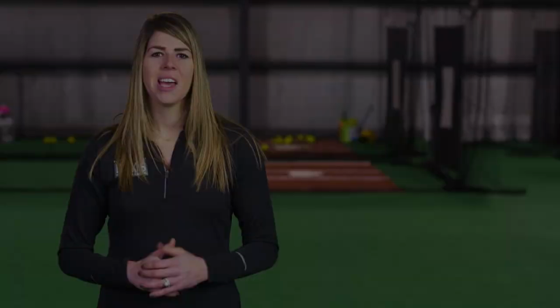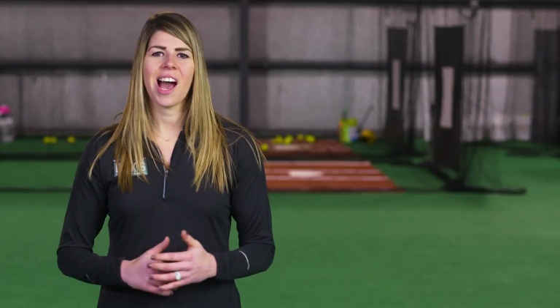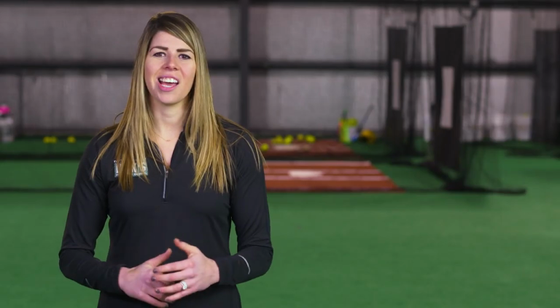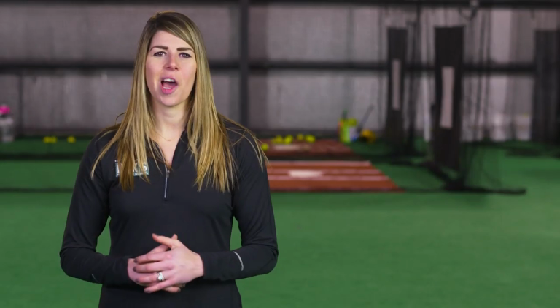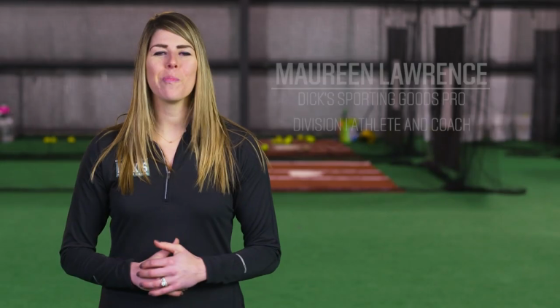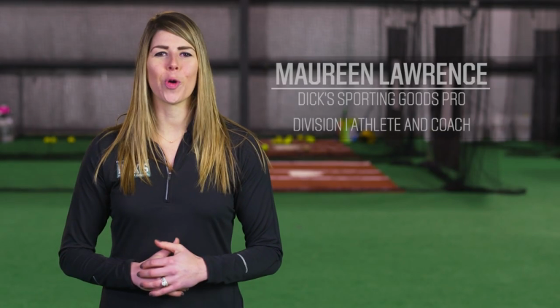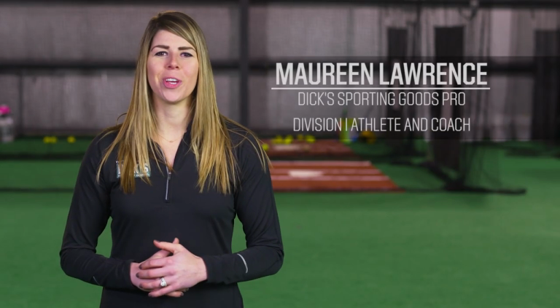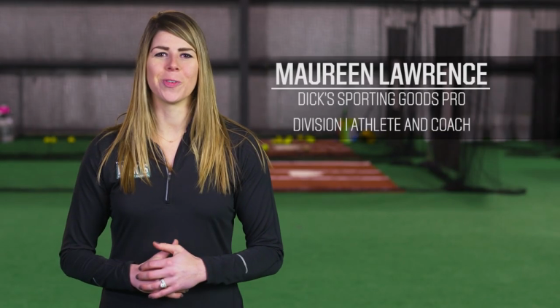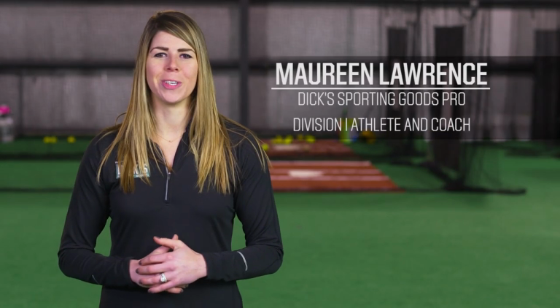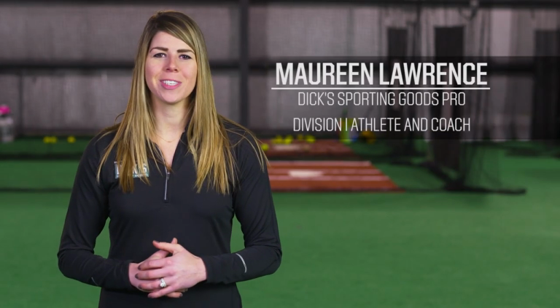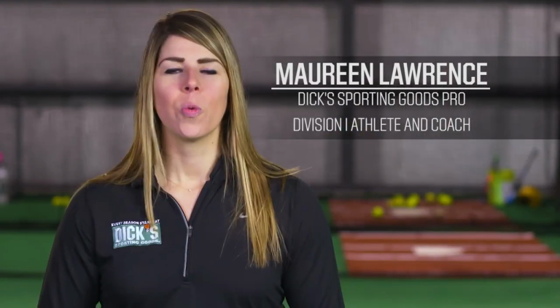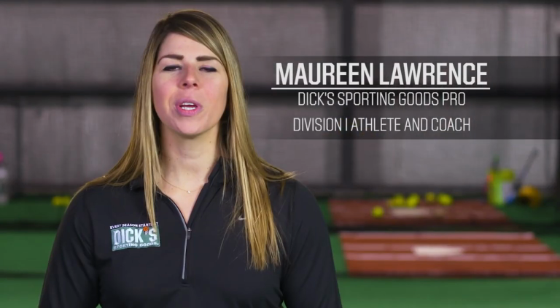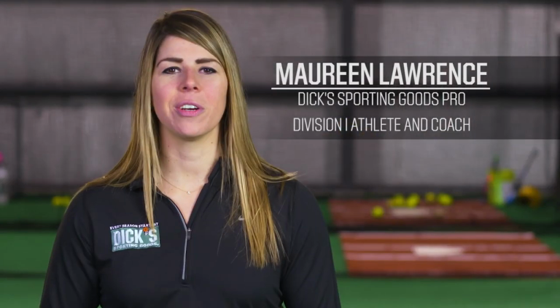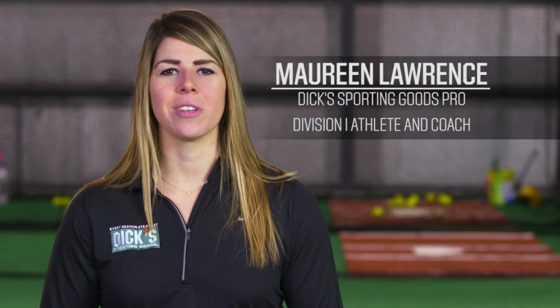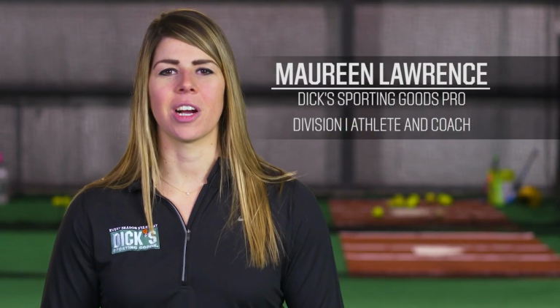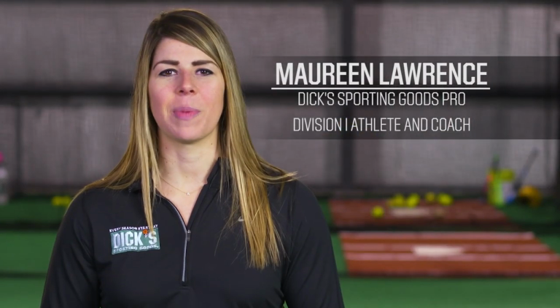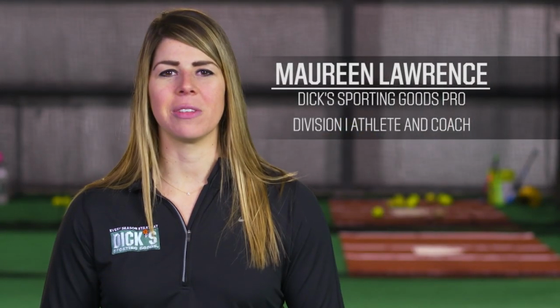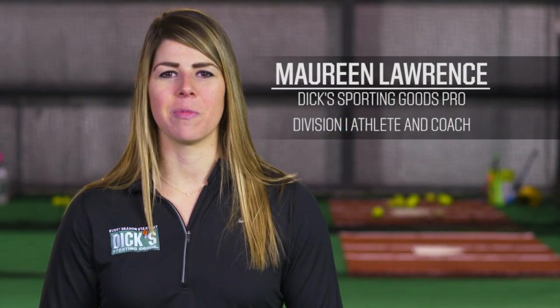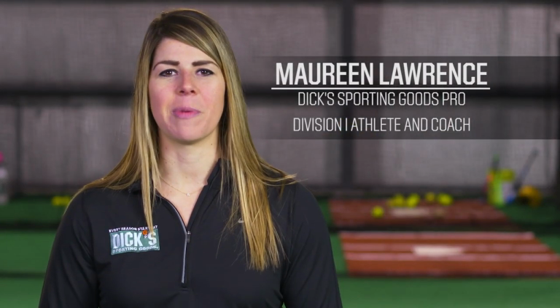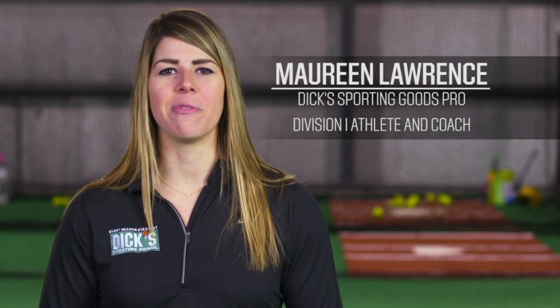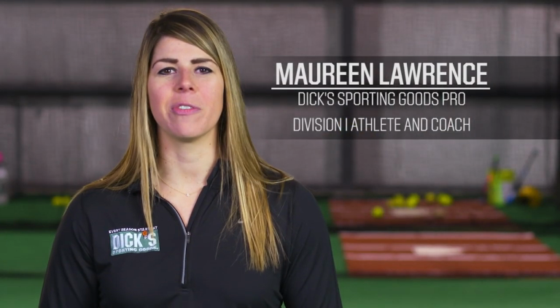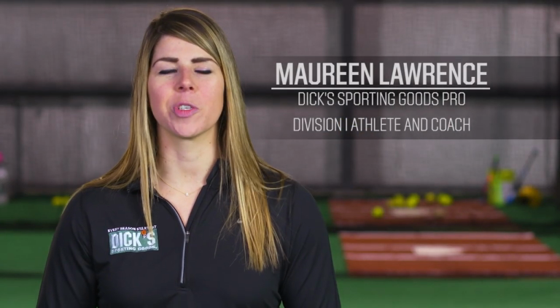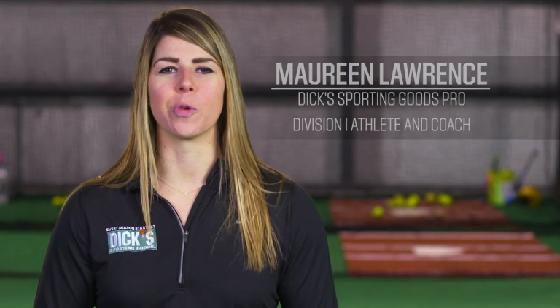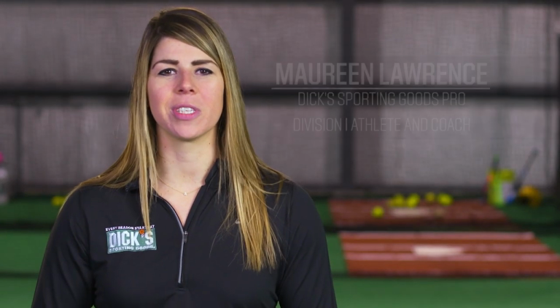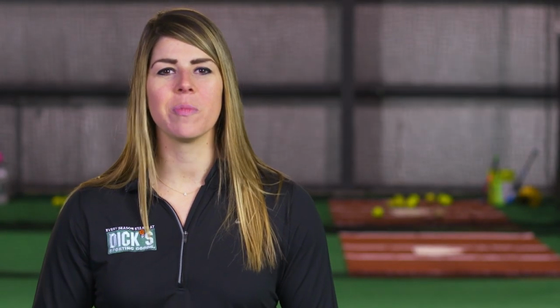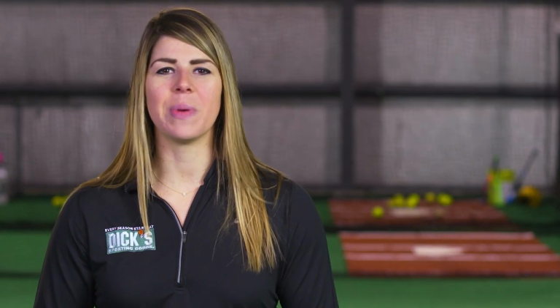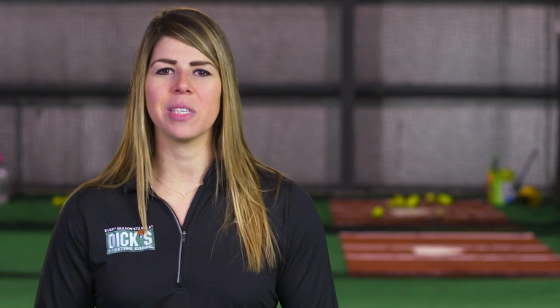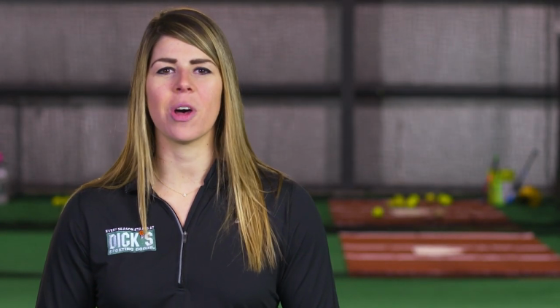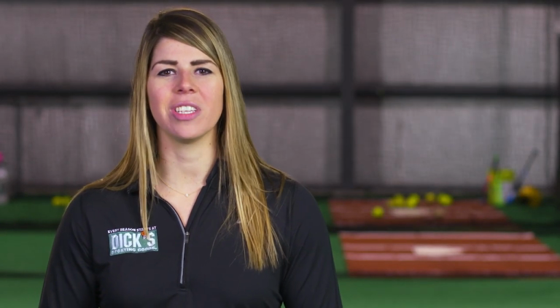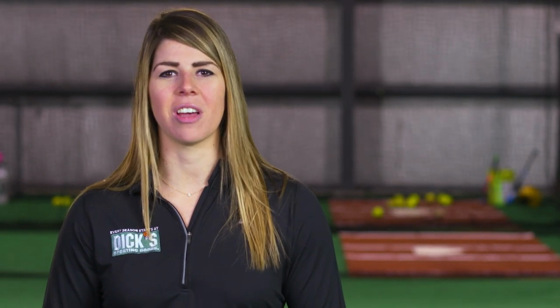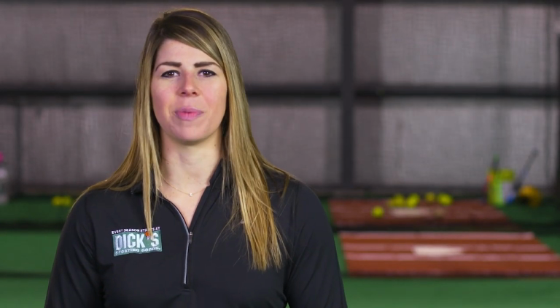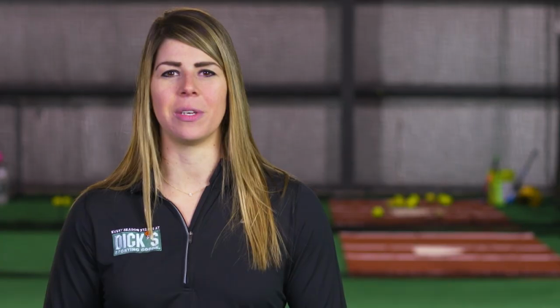Hi, I'm Maureen Warrens. We're here to talk about some of my favorite sports, baseball and softball.